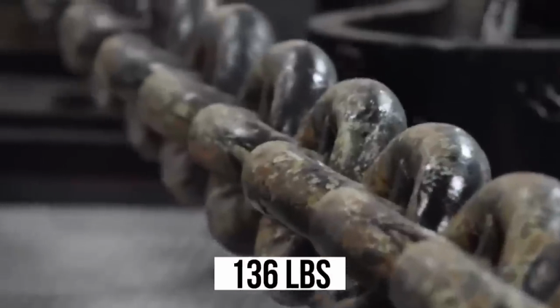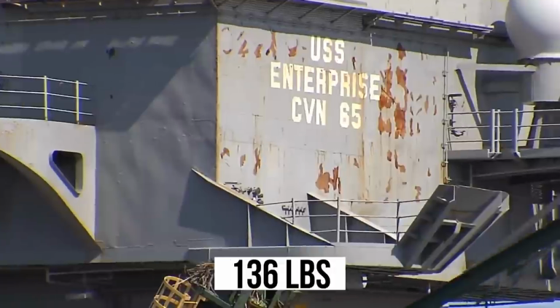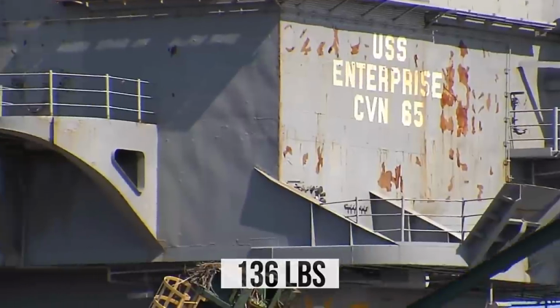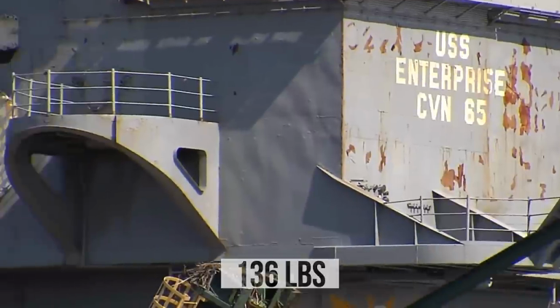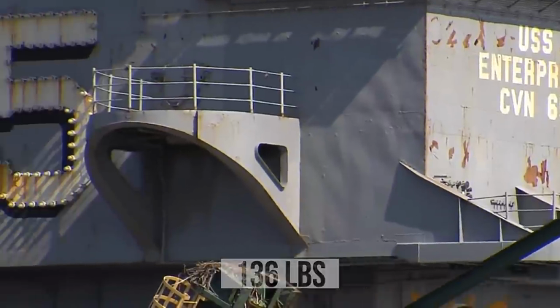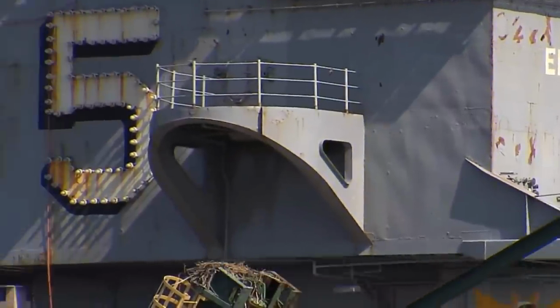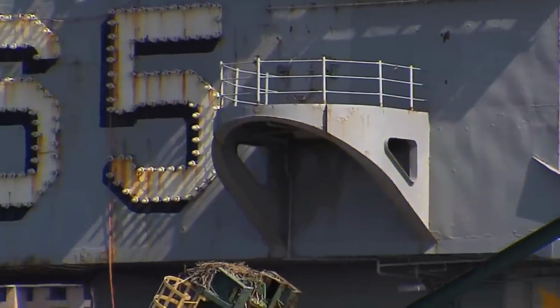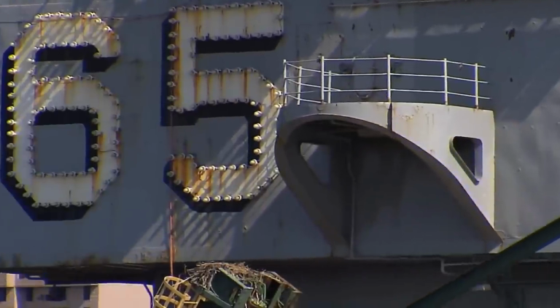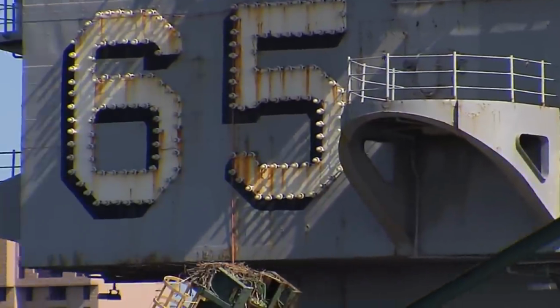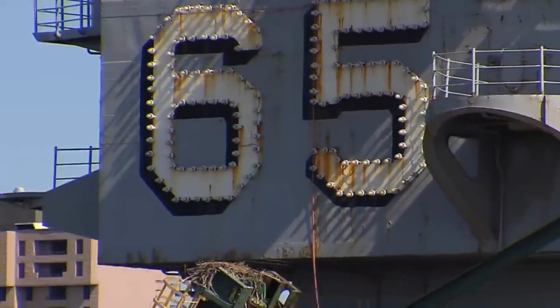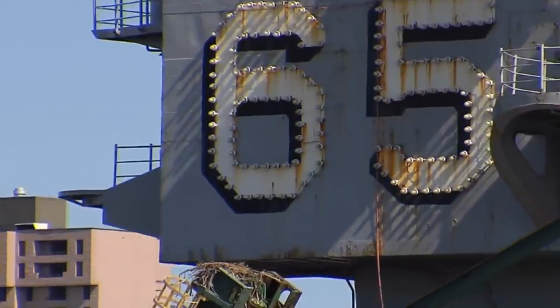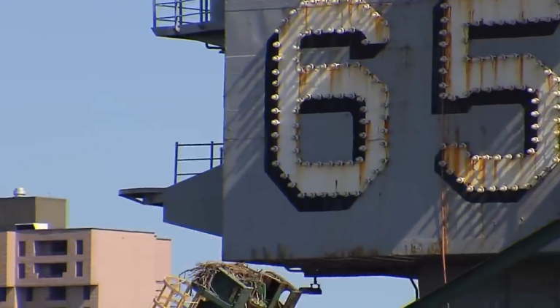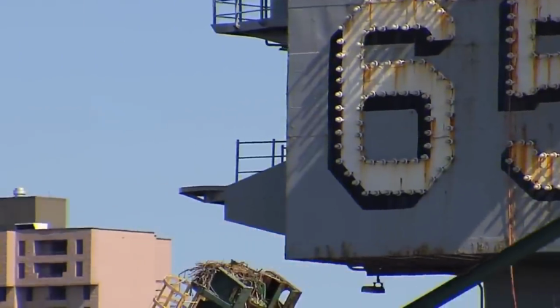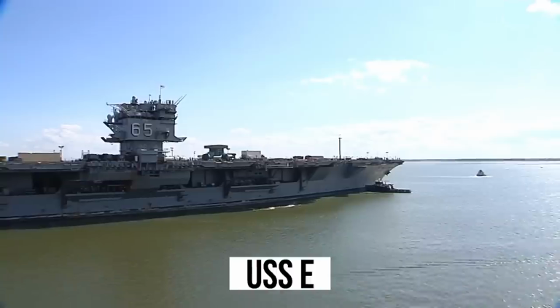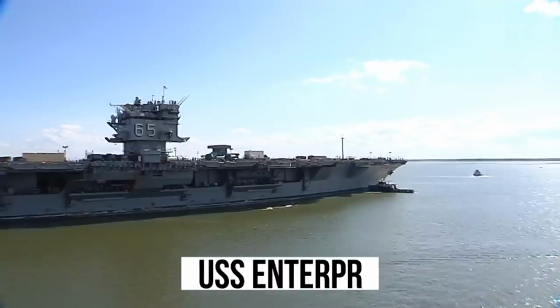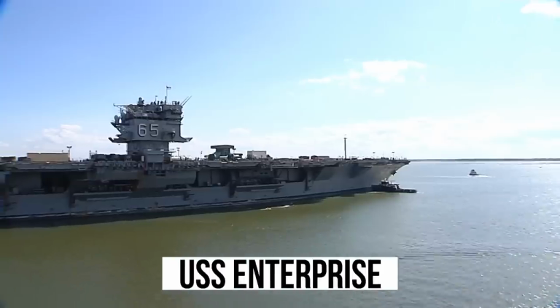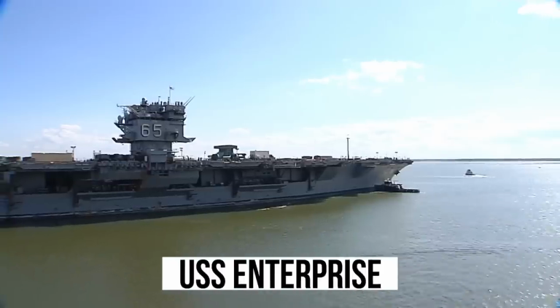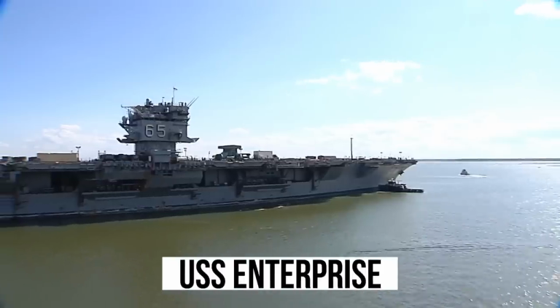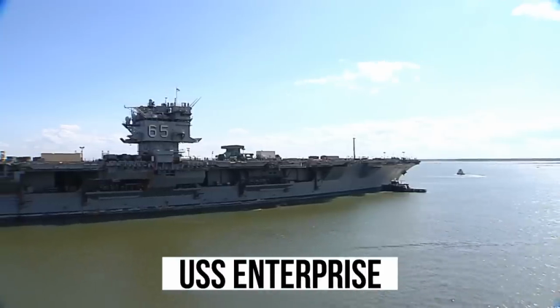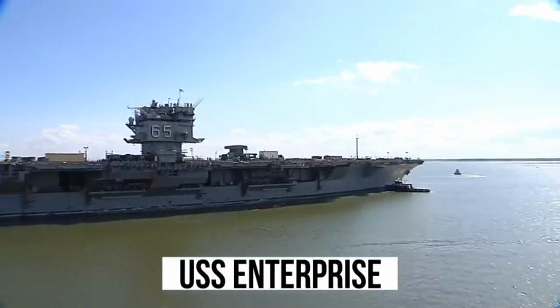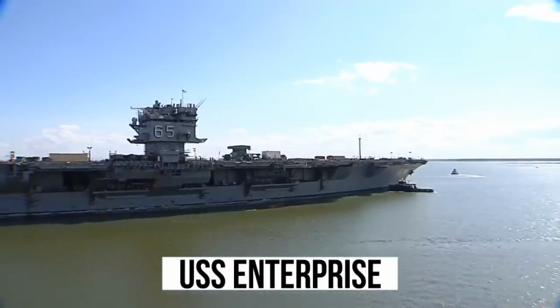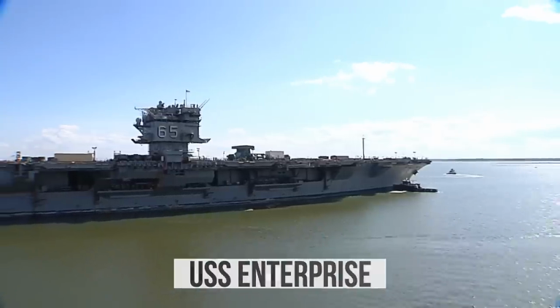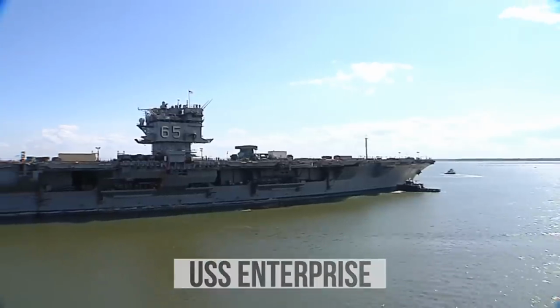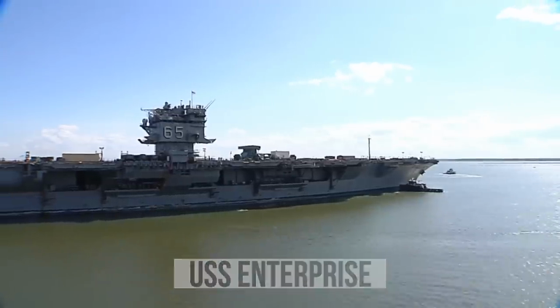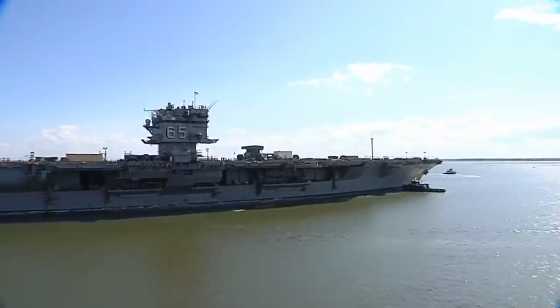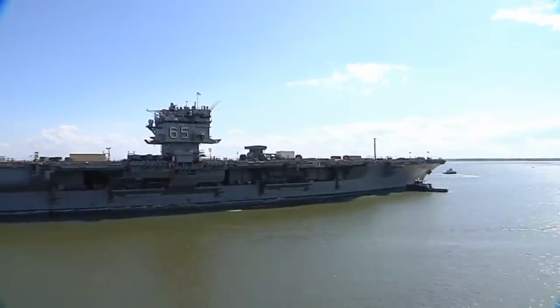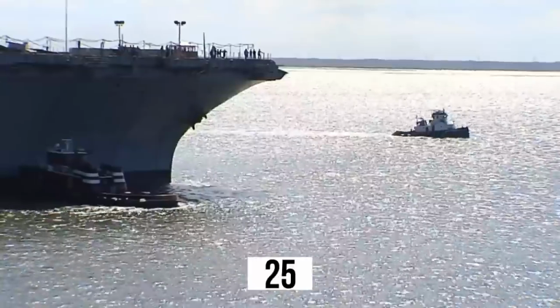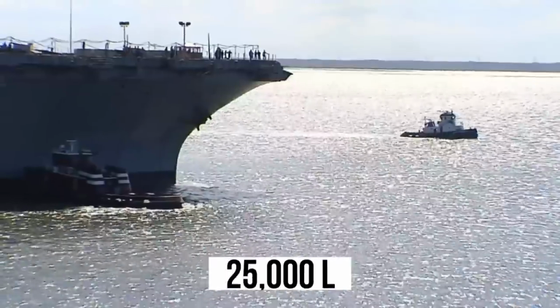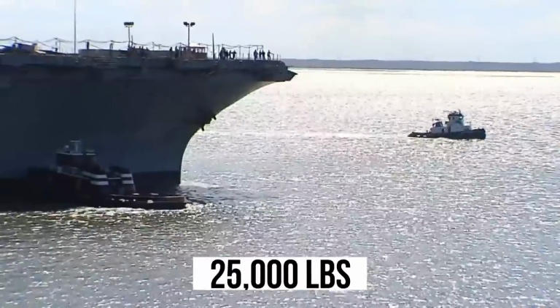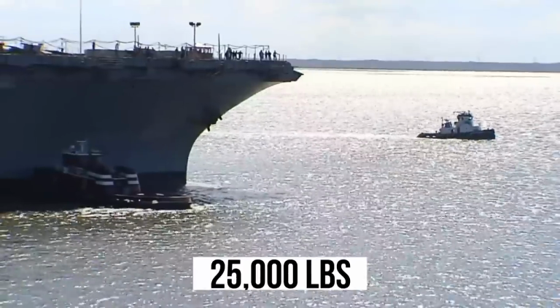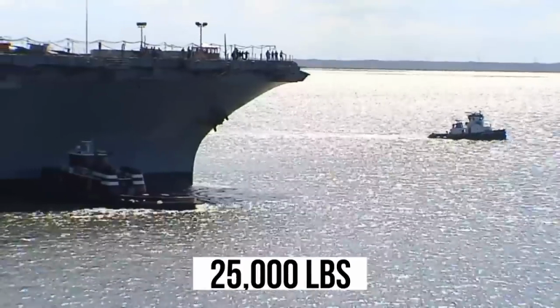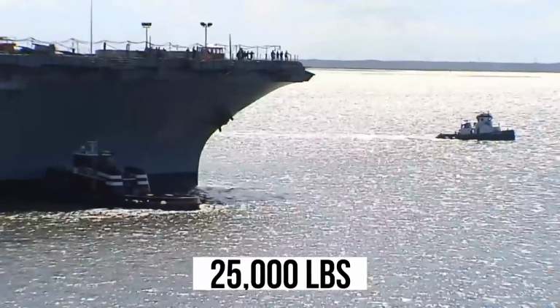The renowned aircraft carrier of World War II, the USS Enterprise, has an anchor weighing 25,000 pounds.